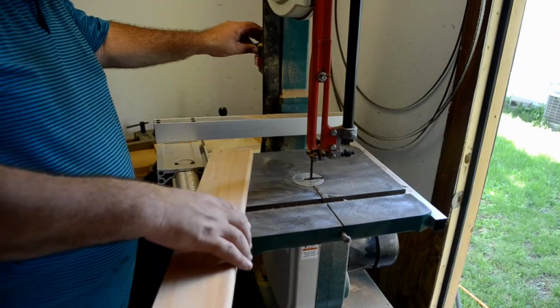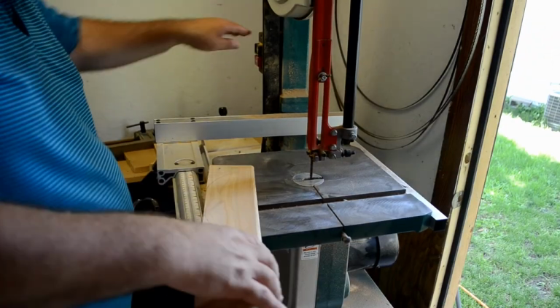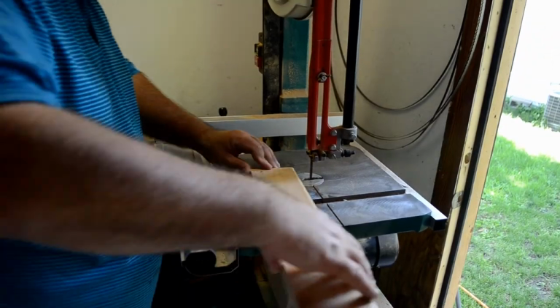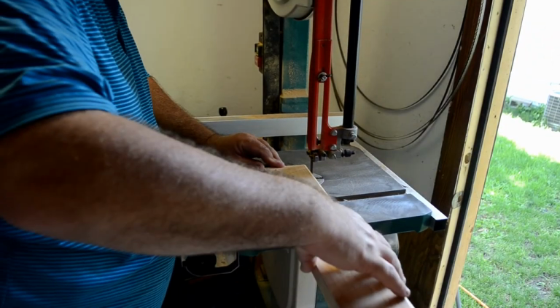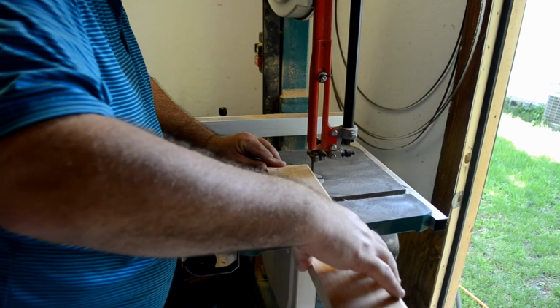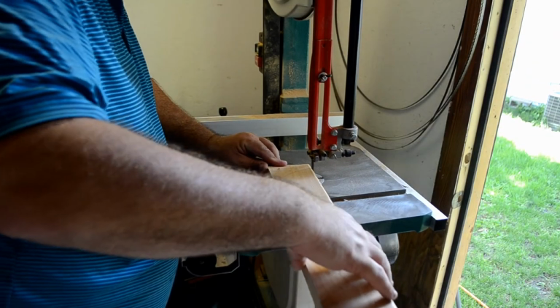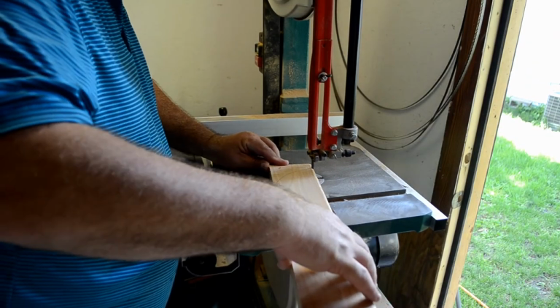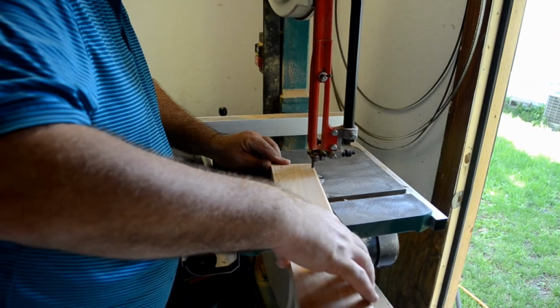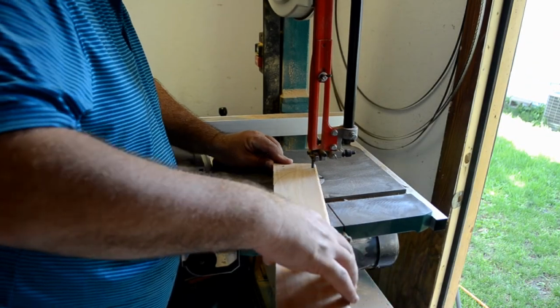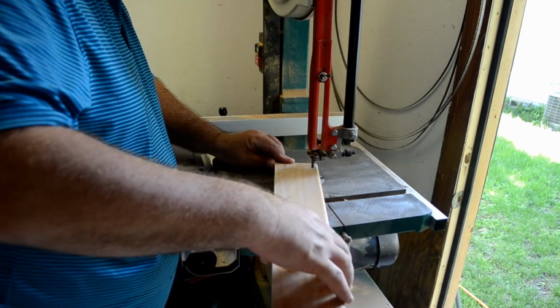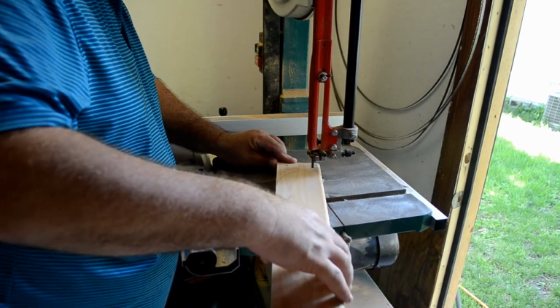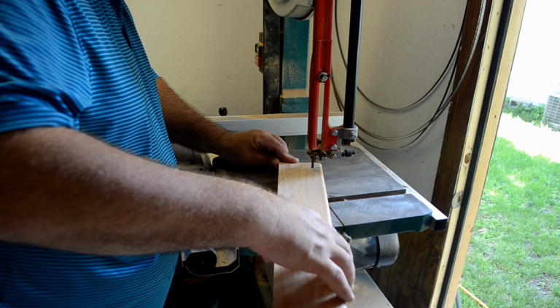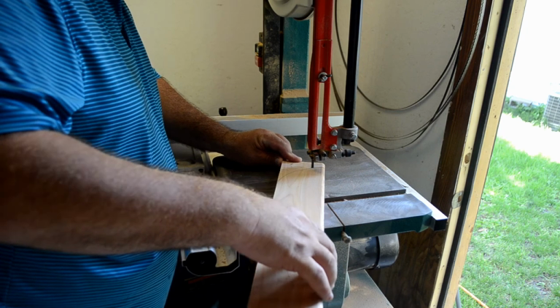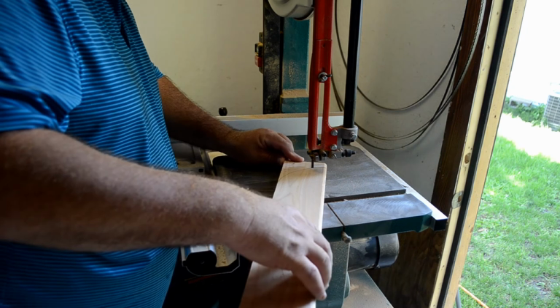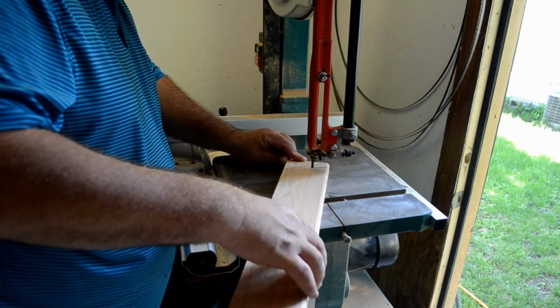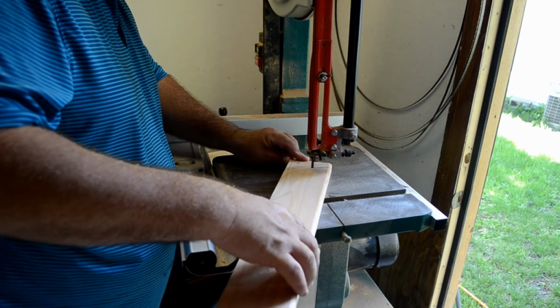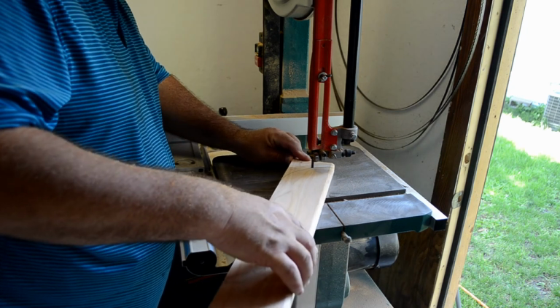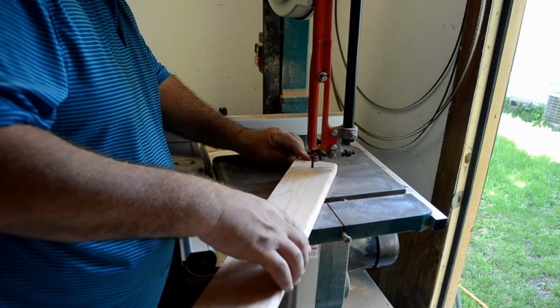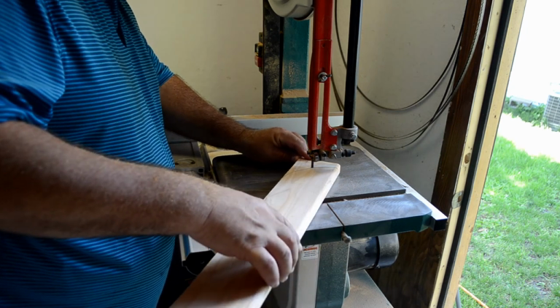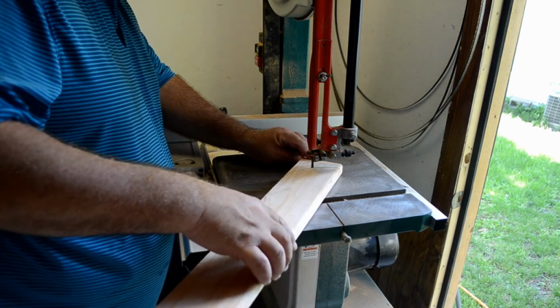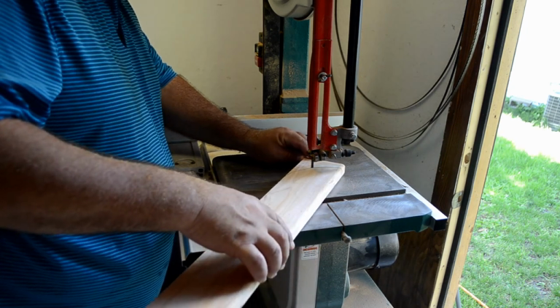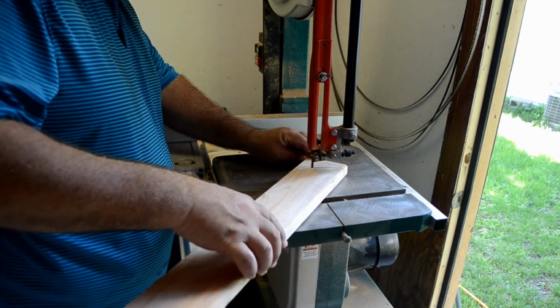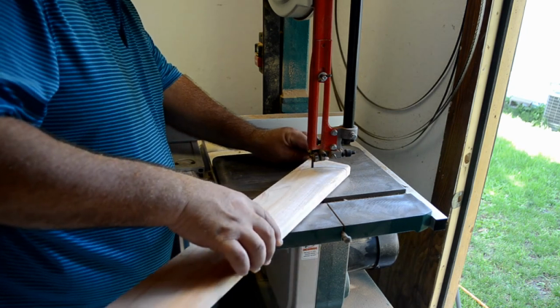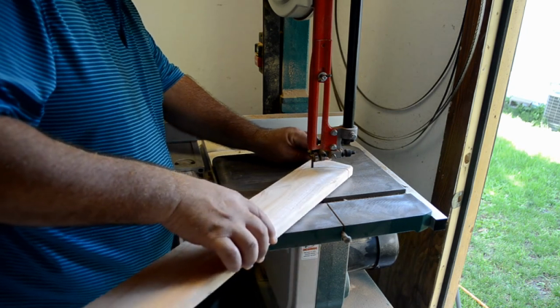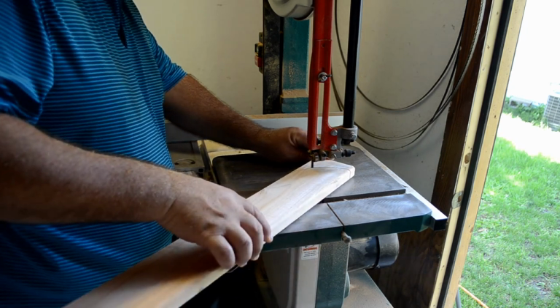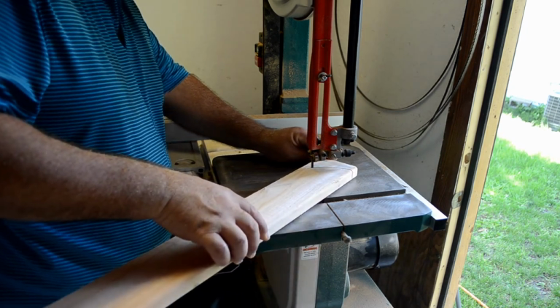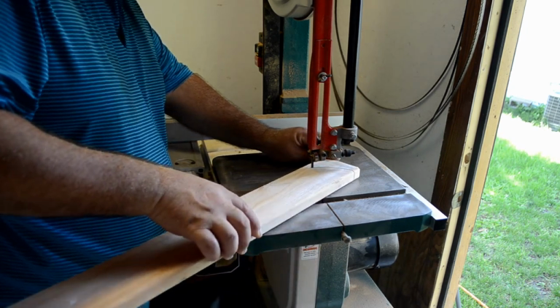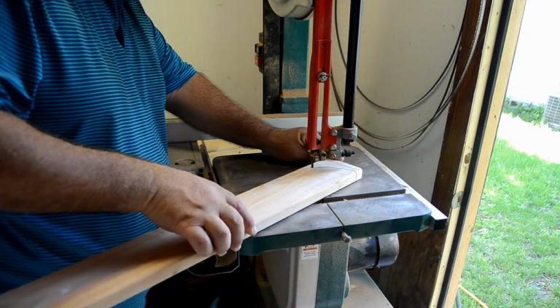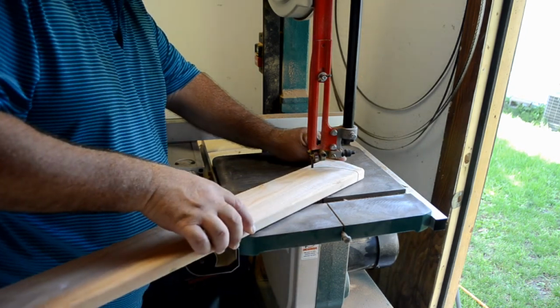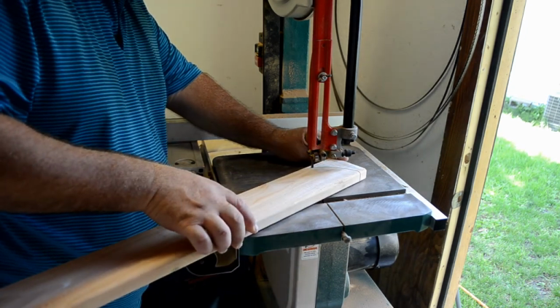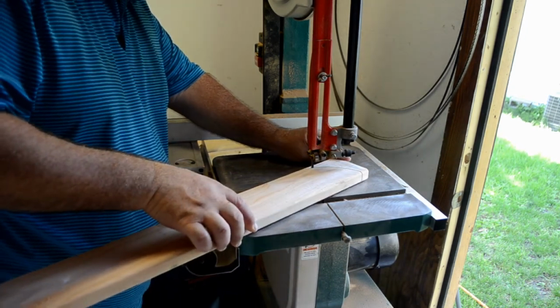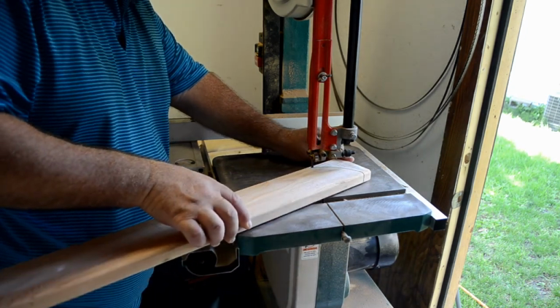Alright, now we're on to the bandsaw. We do have a bunch of these parts that need to be cut out with the bandsaw.